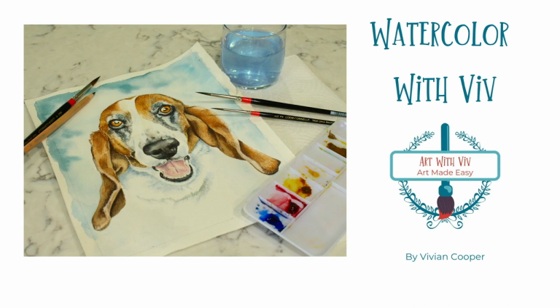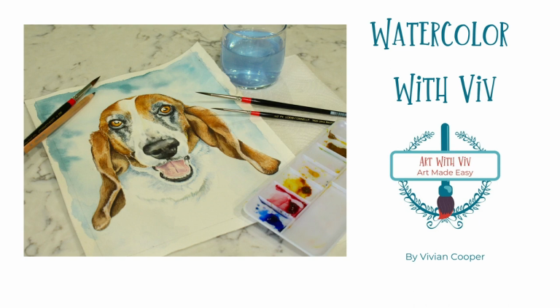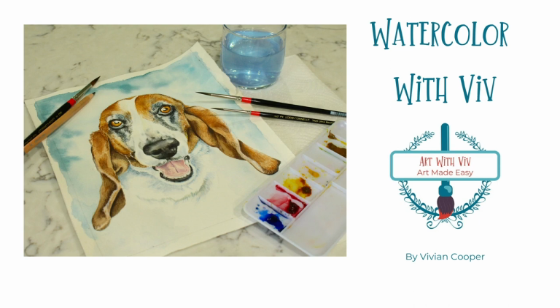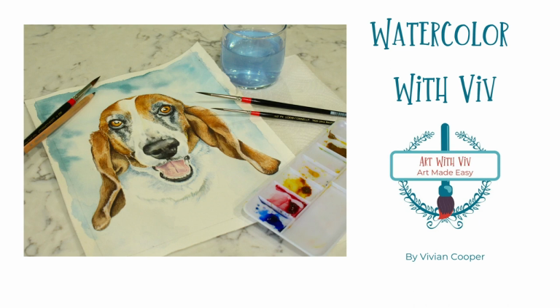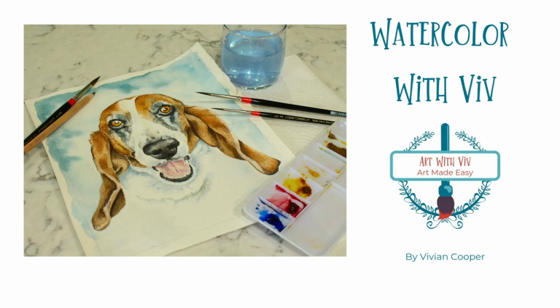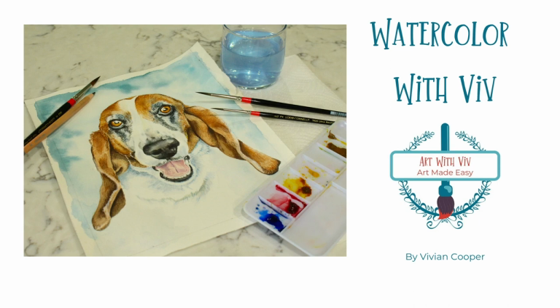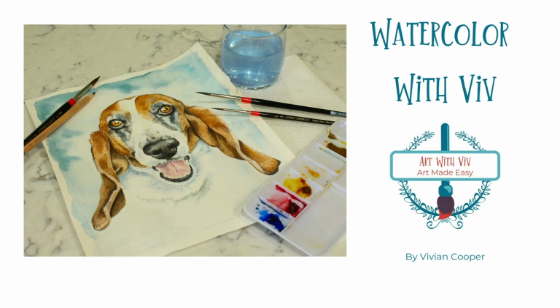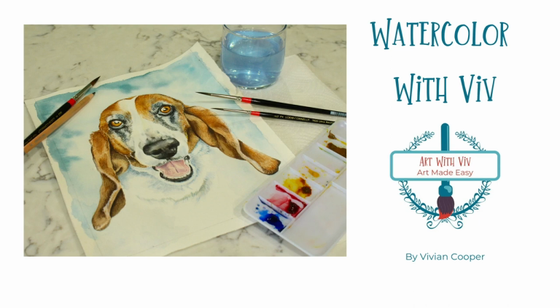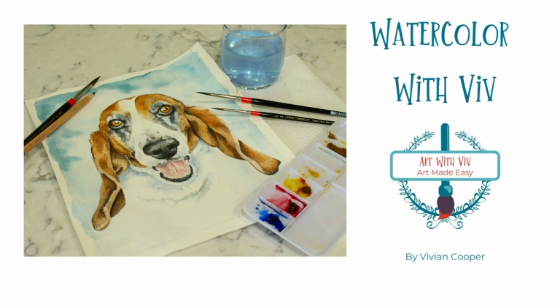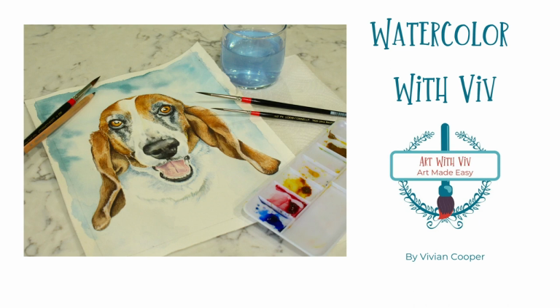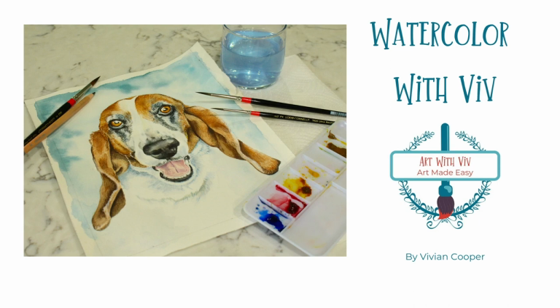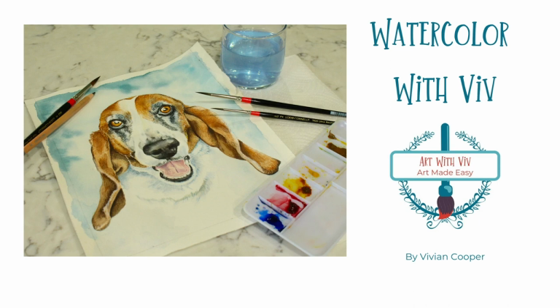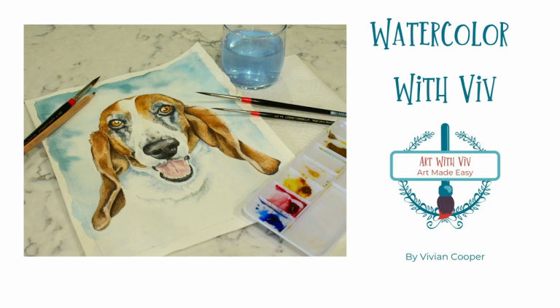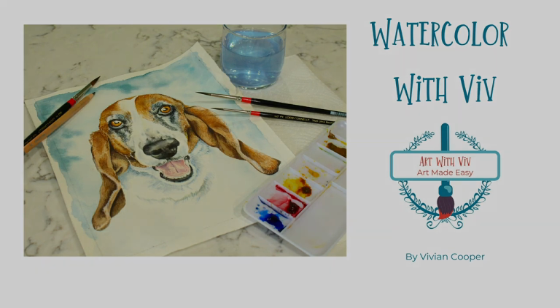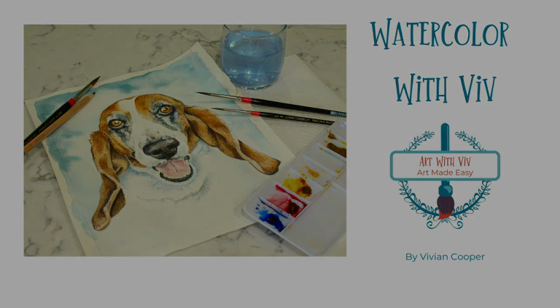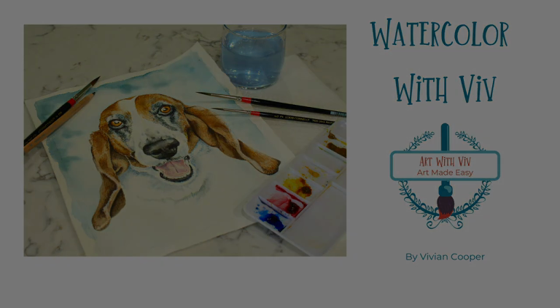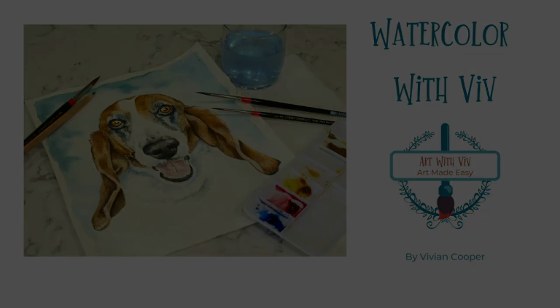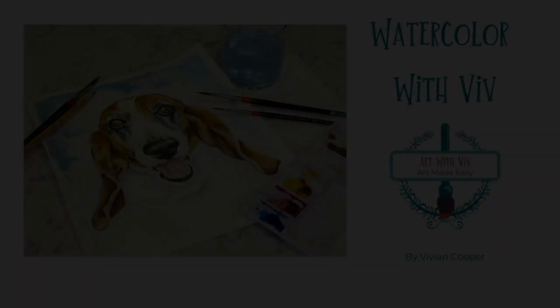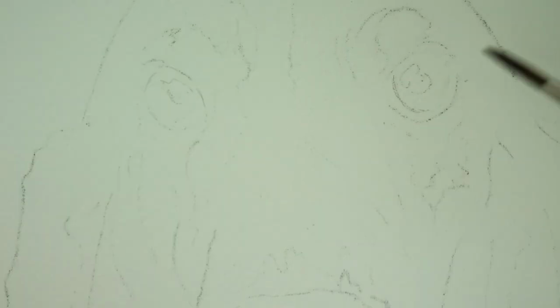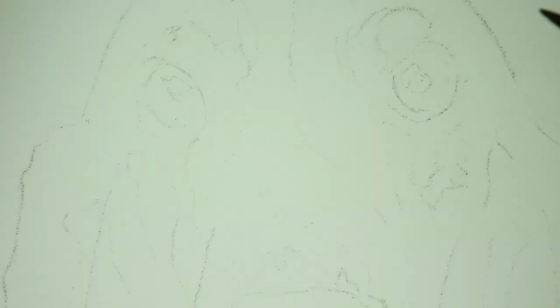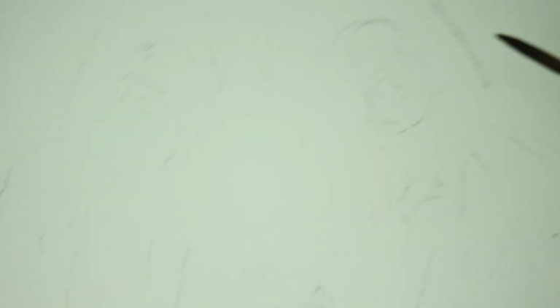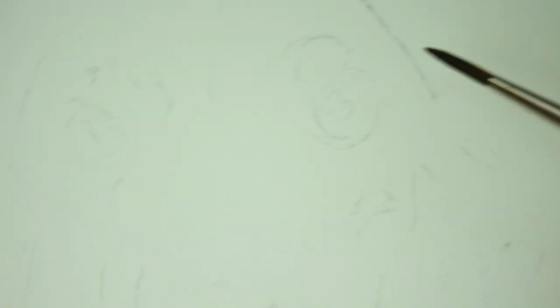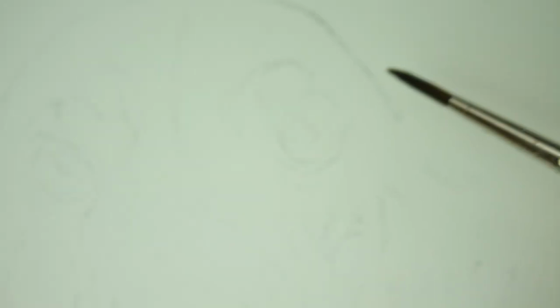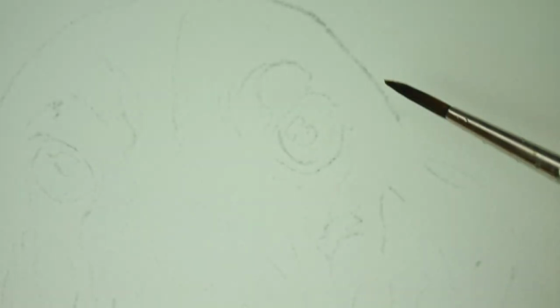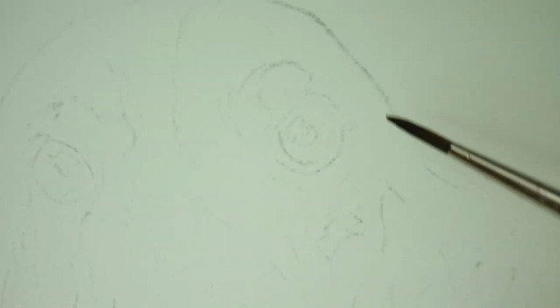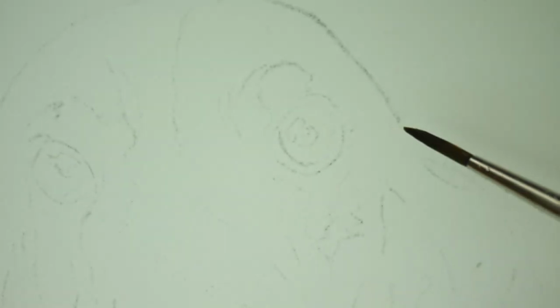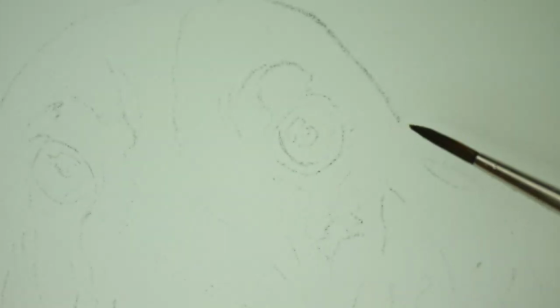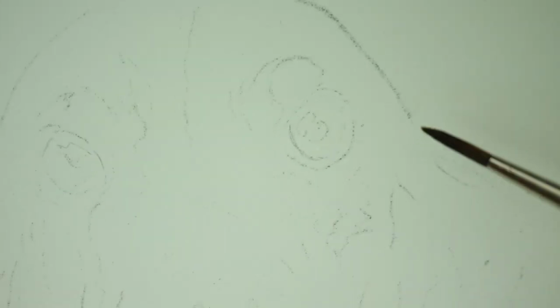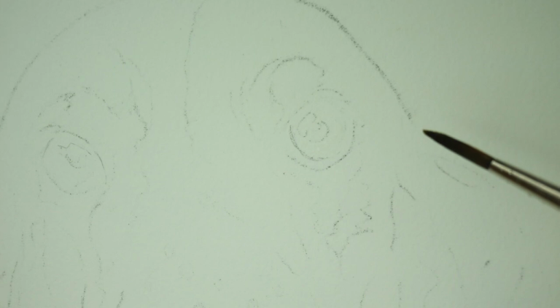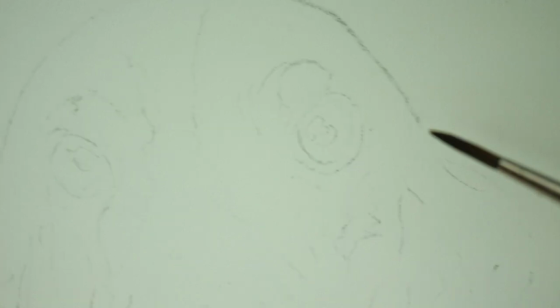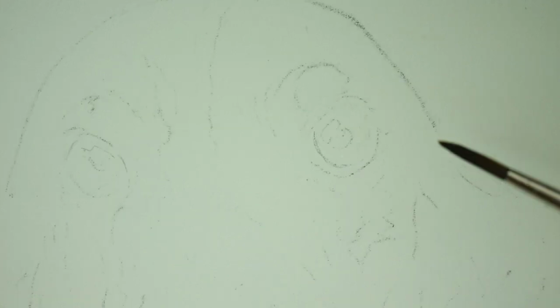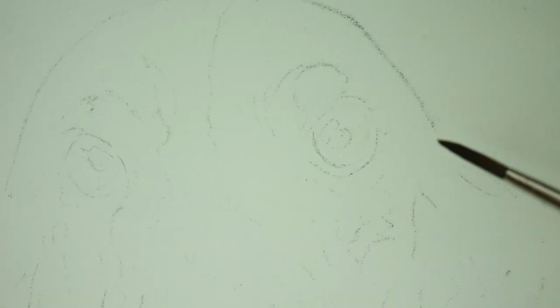Welcome to Watercolor with Viv. In this short tutorial, I'm going to show you how I paint a dog's eye.